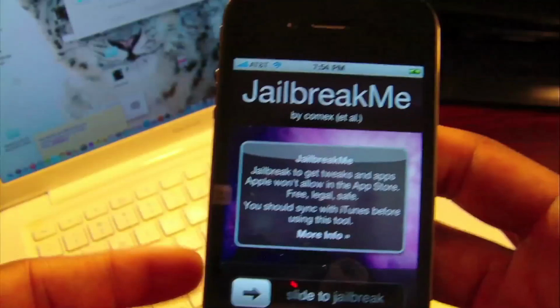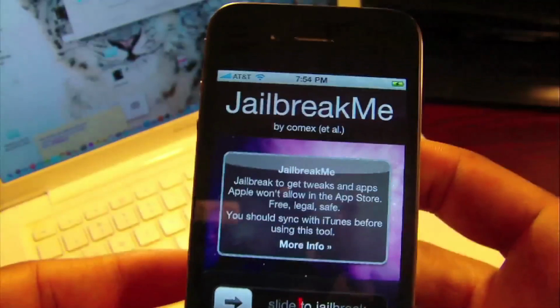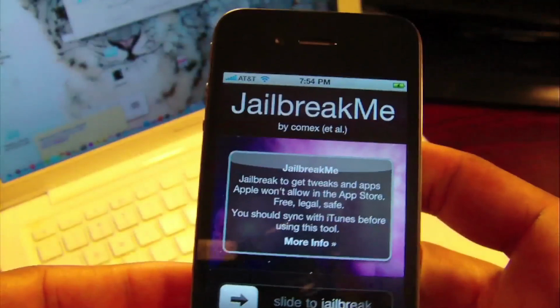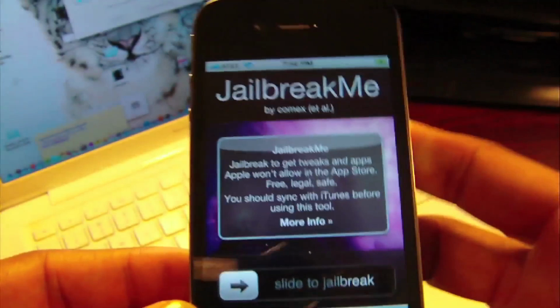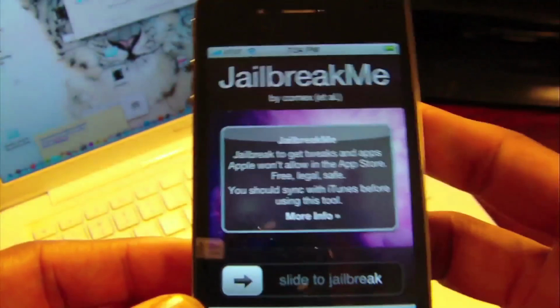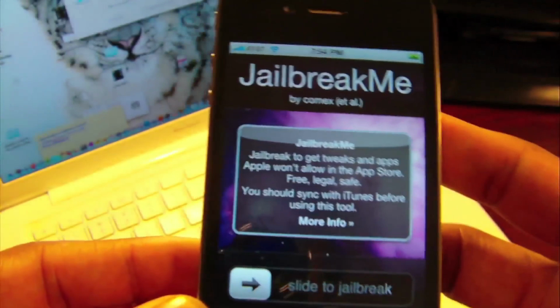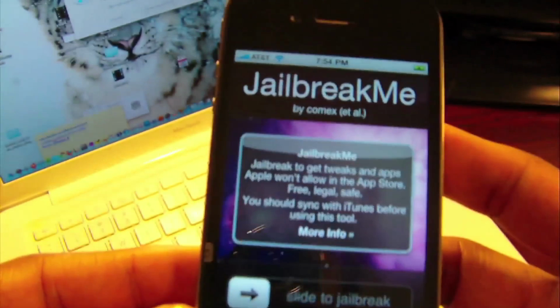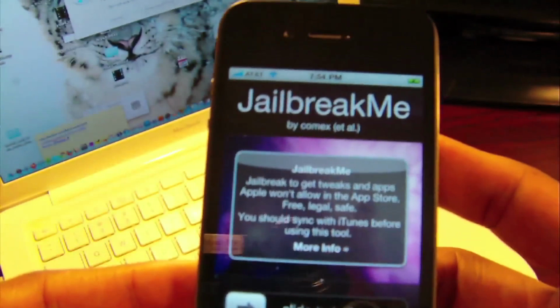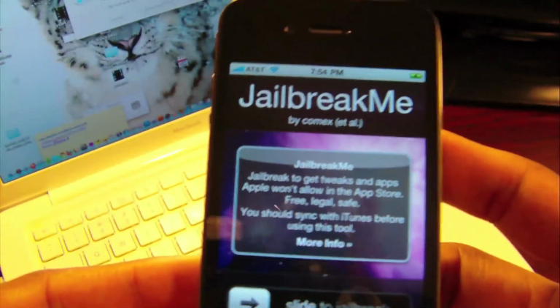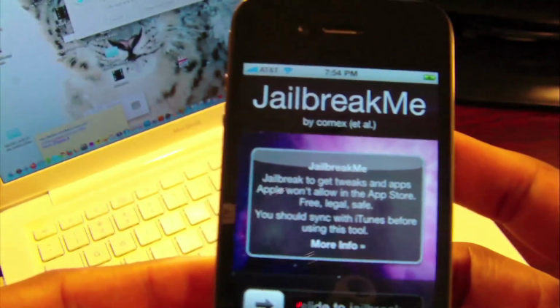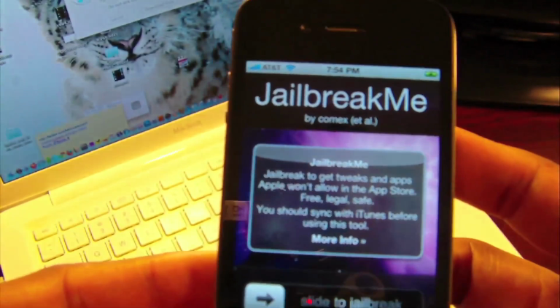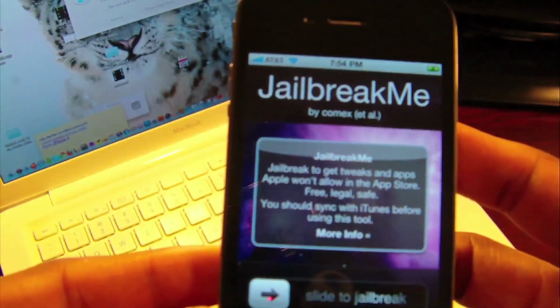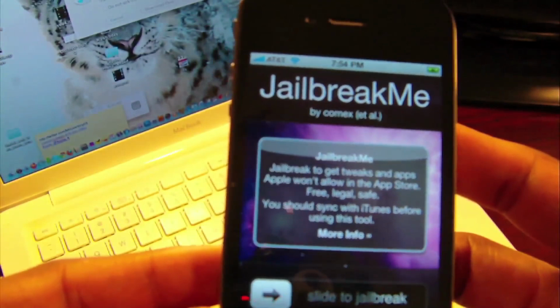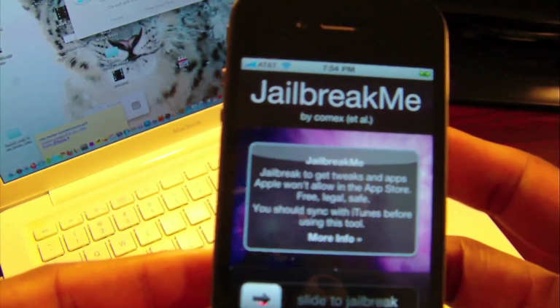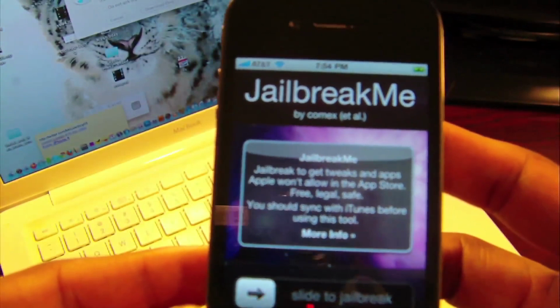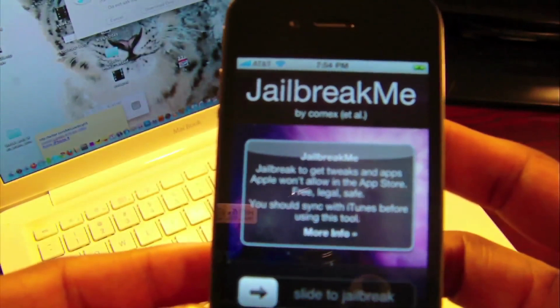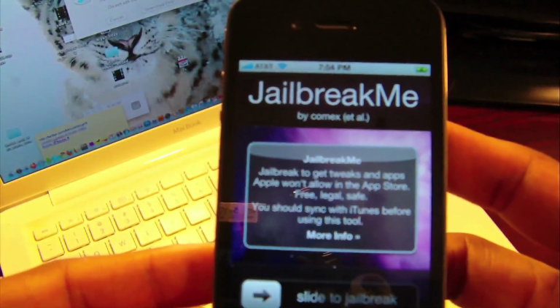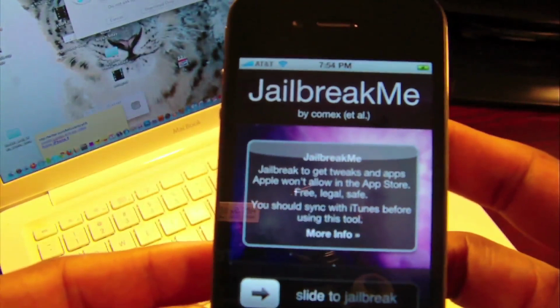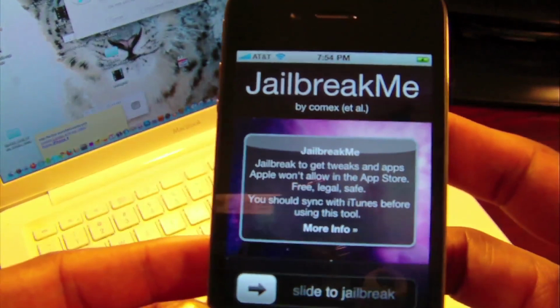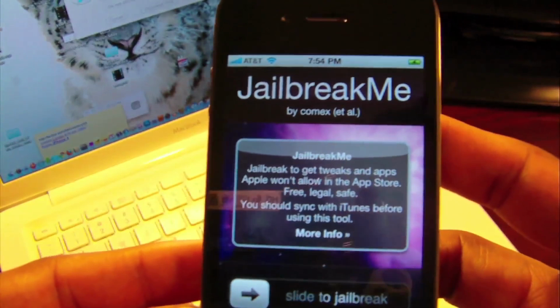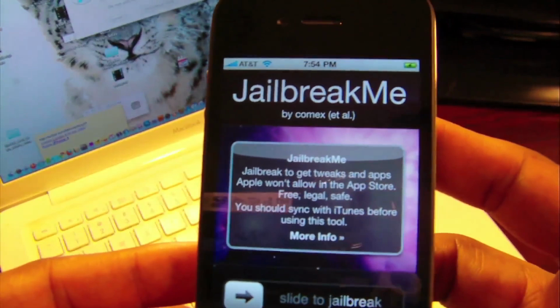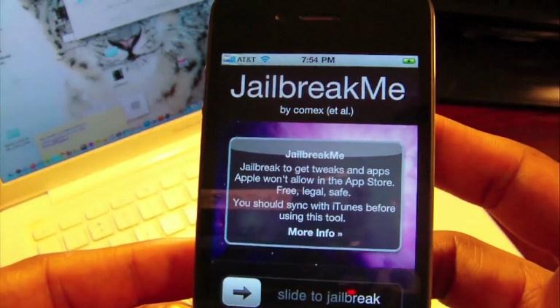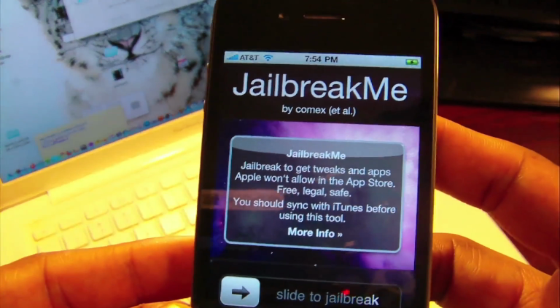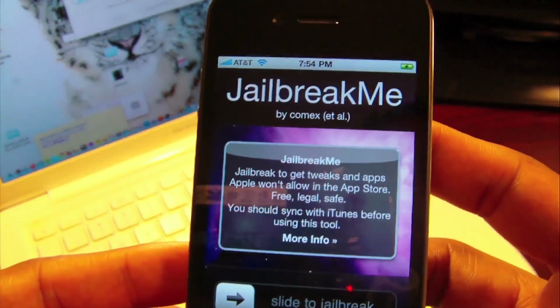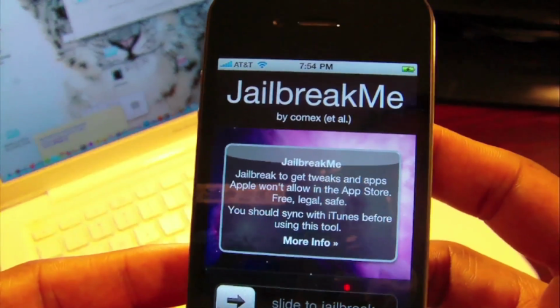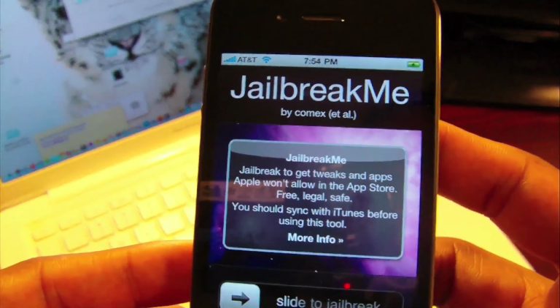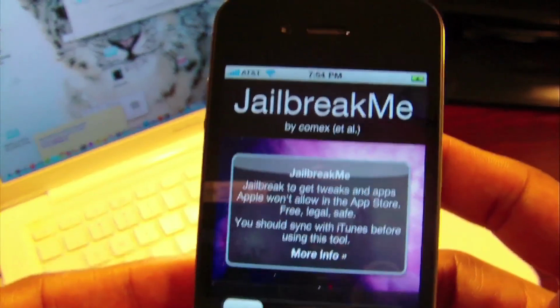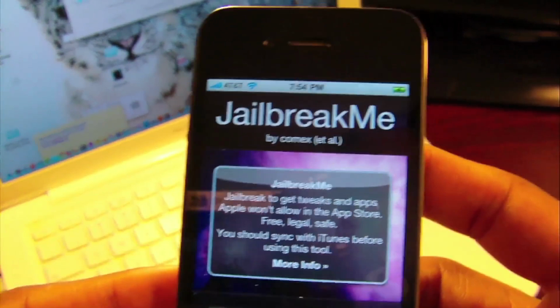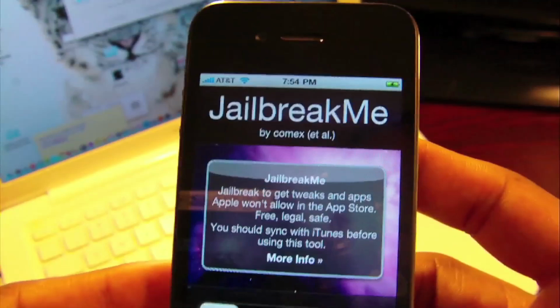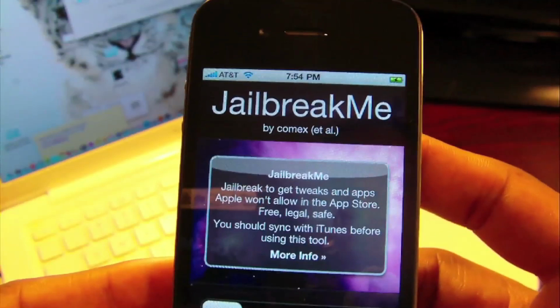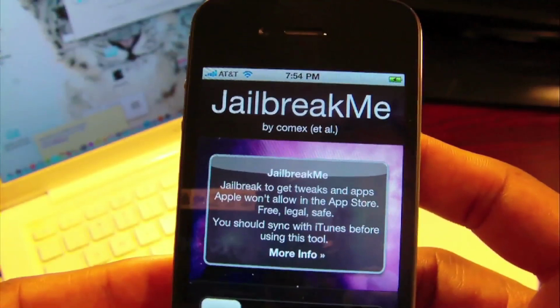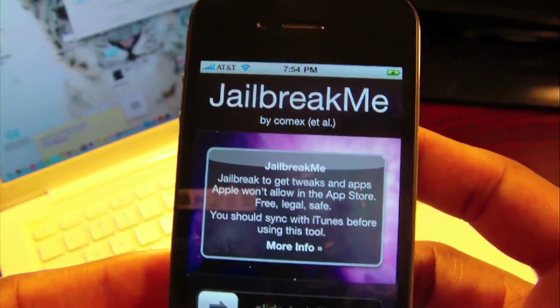Hey, what's going on YouTube? Mr. TechReview05 here with the brand new jailbreak just released today from Comex.